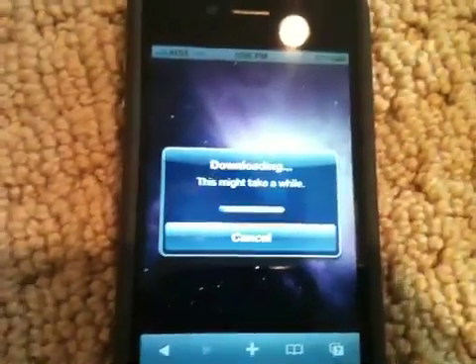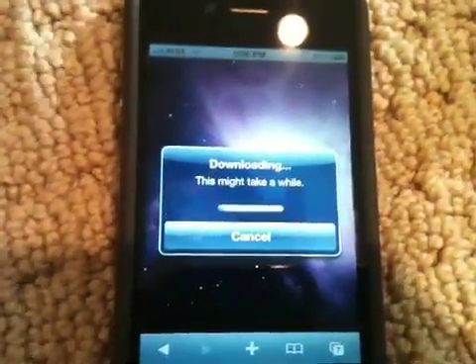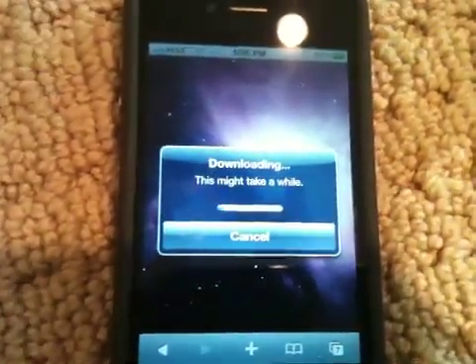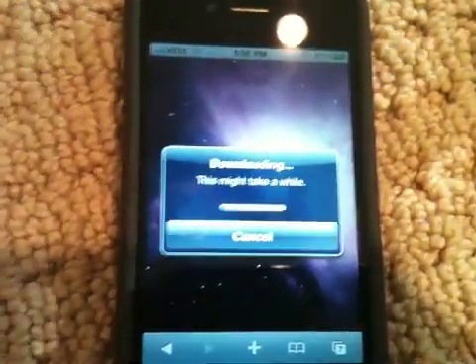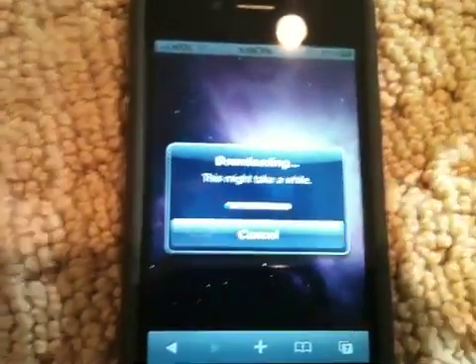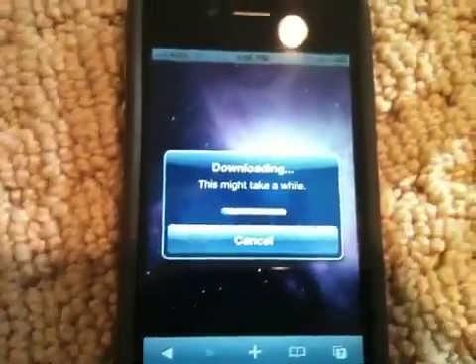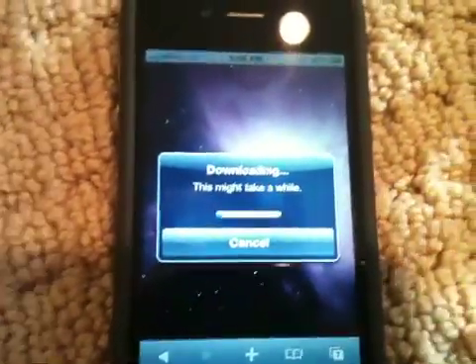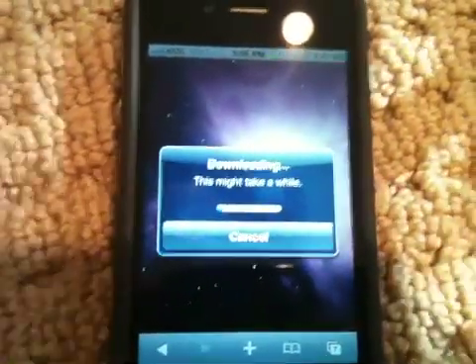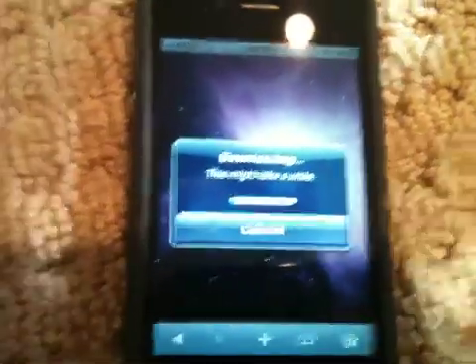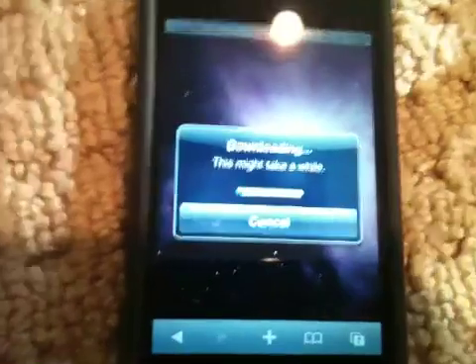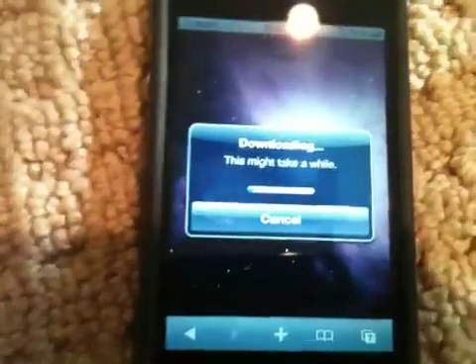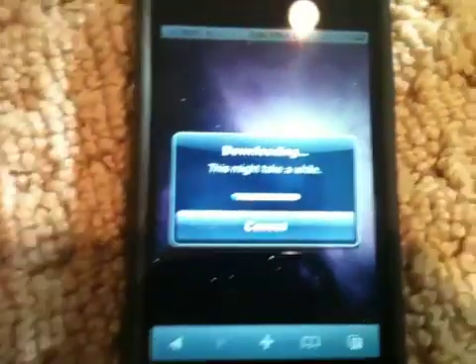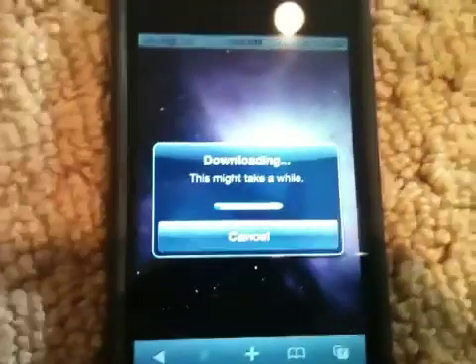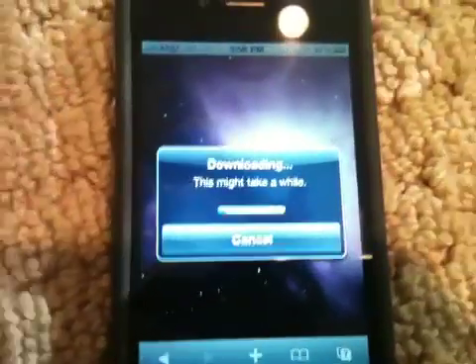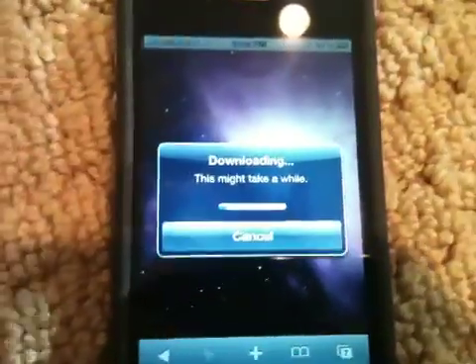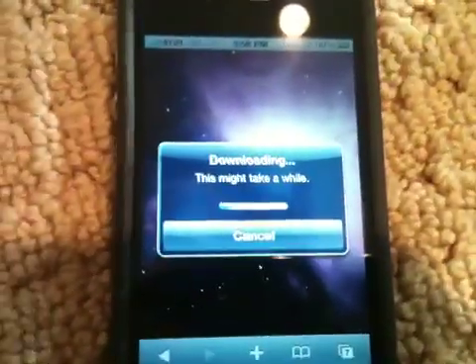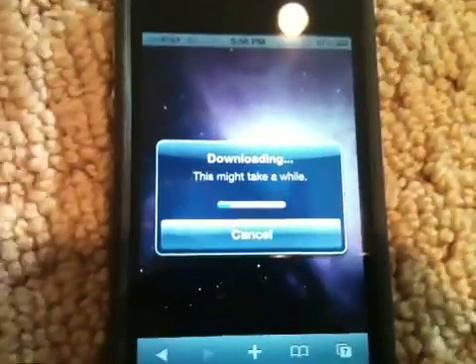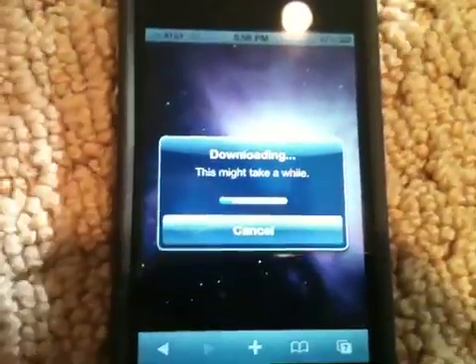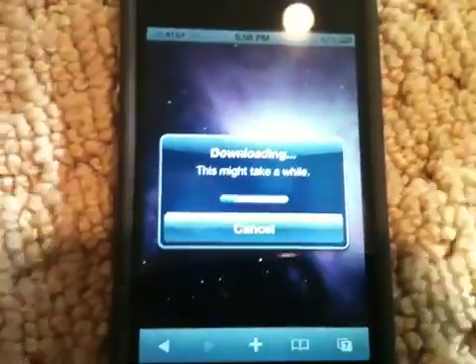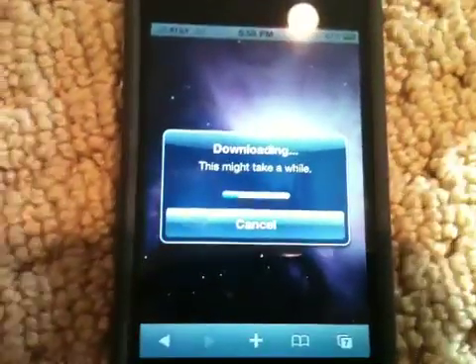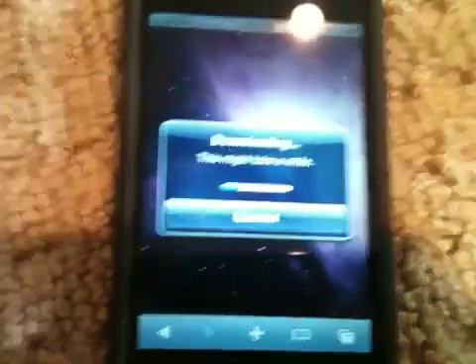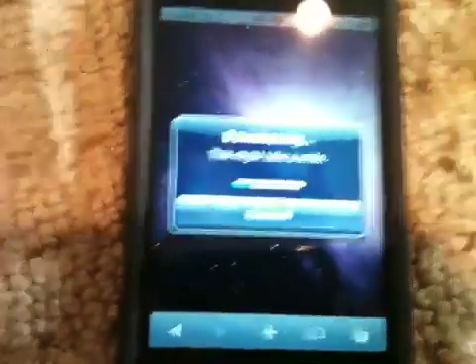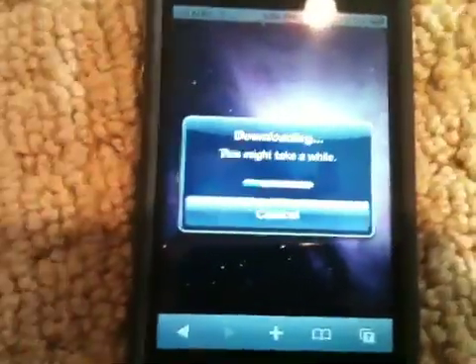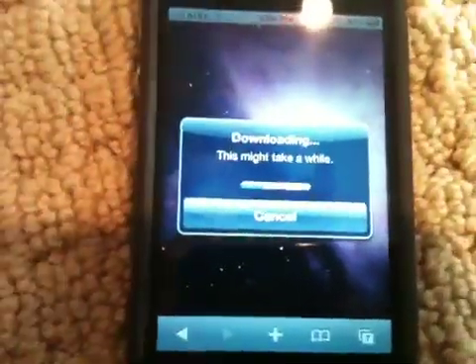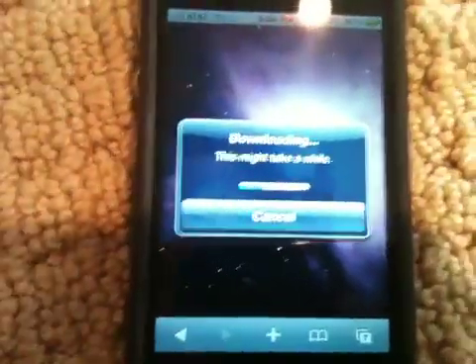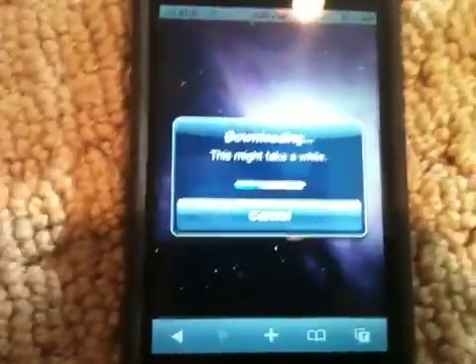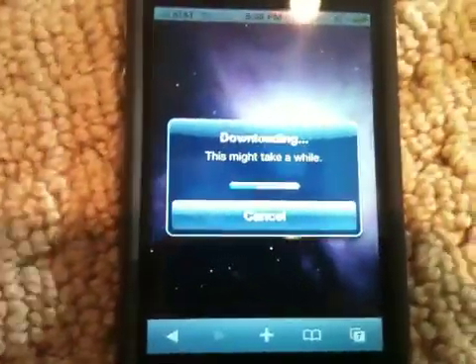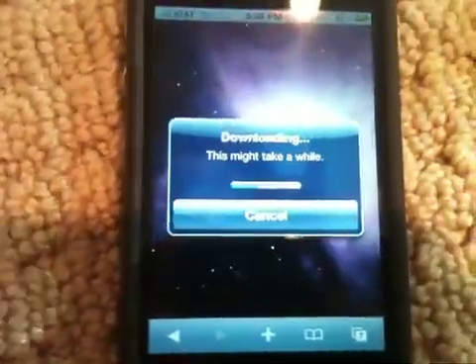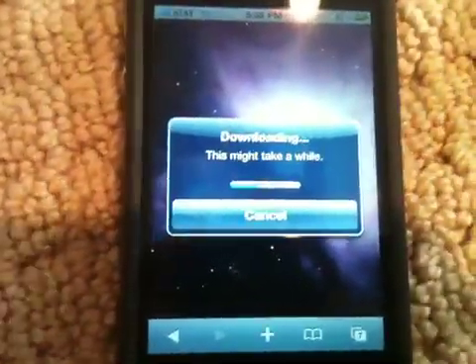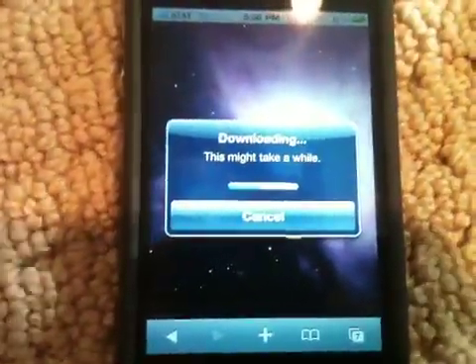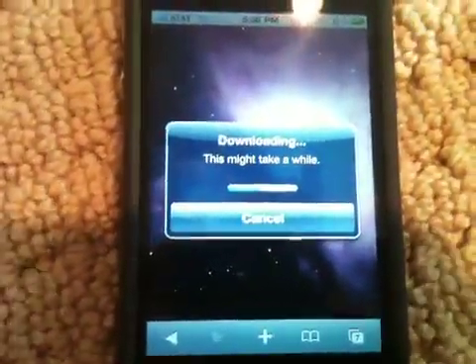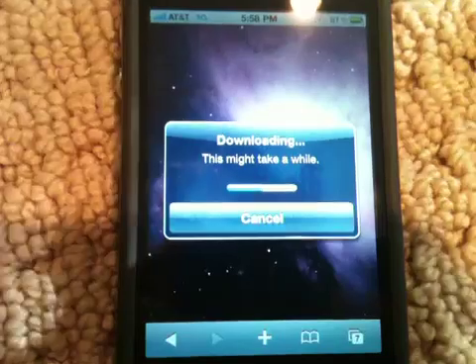It says downloading. If this does take a while to download I will cut the video, but it looks like it's going to be okay, so I'm just going to let you watch.